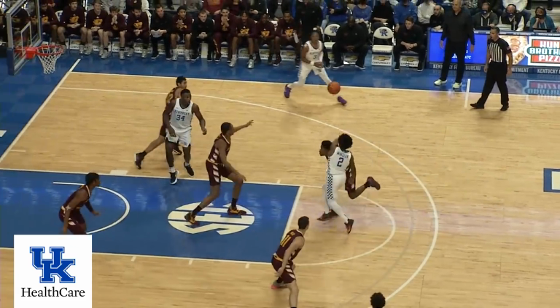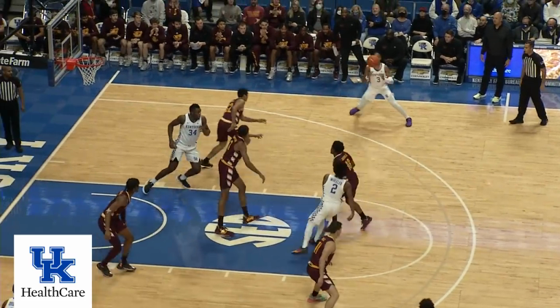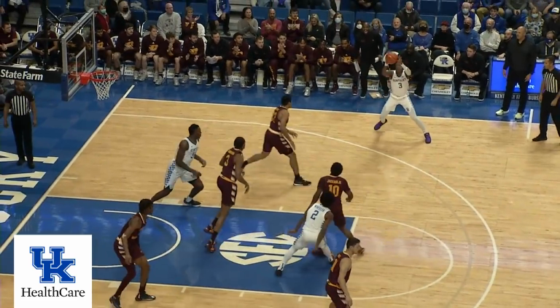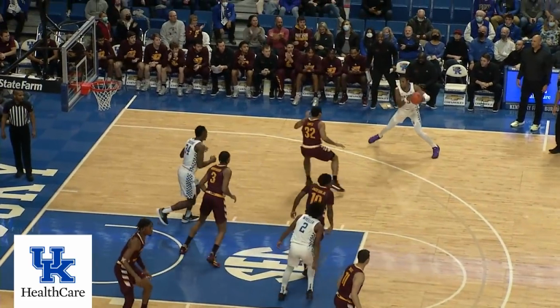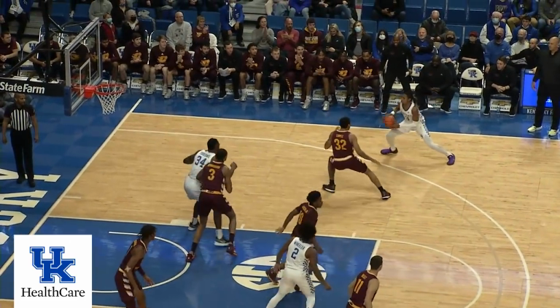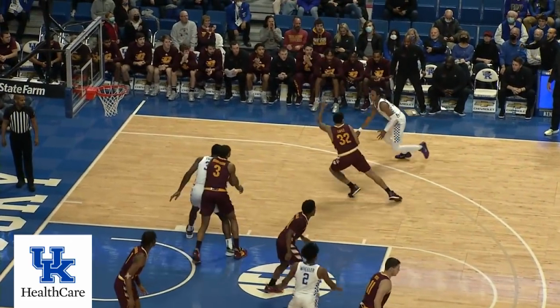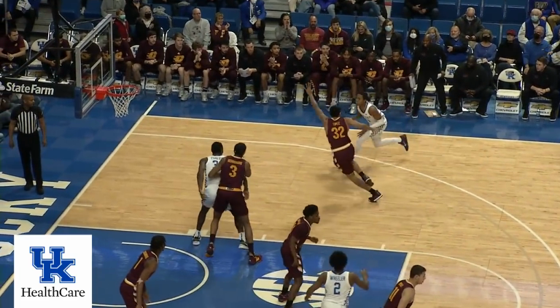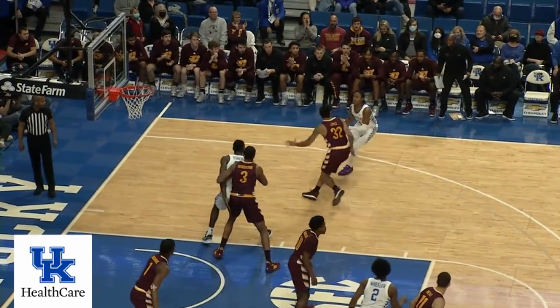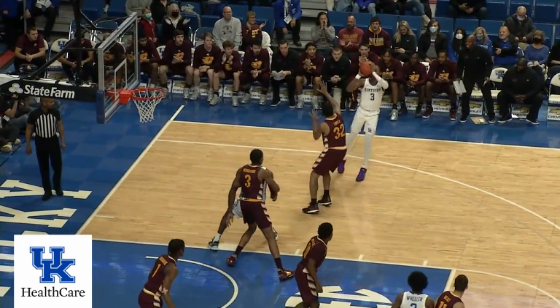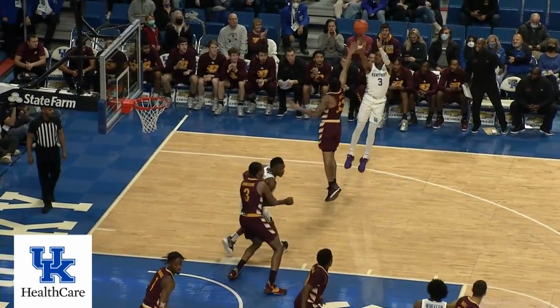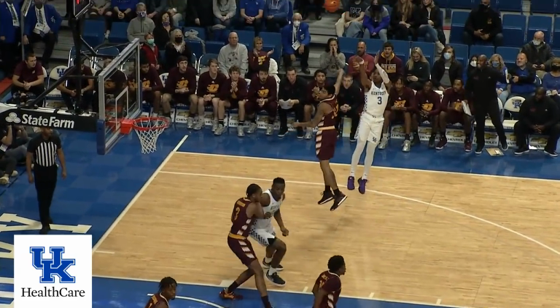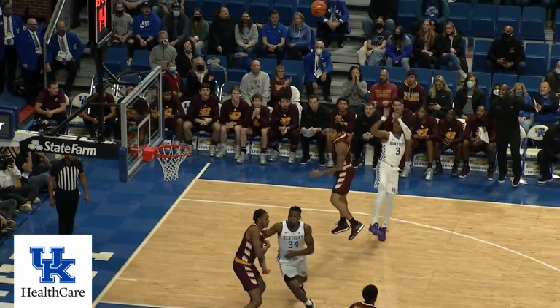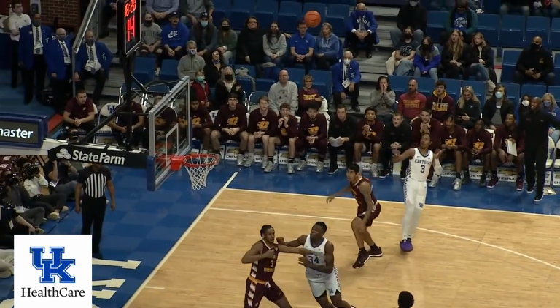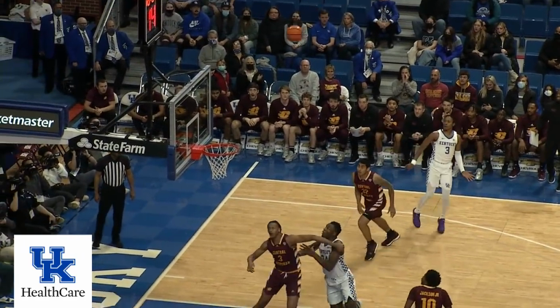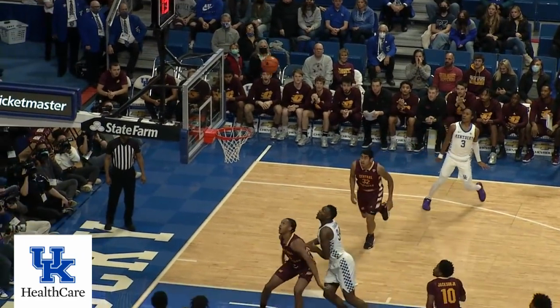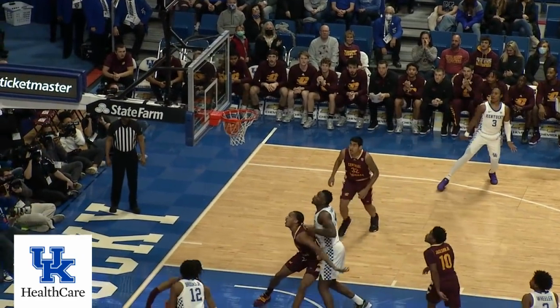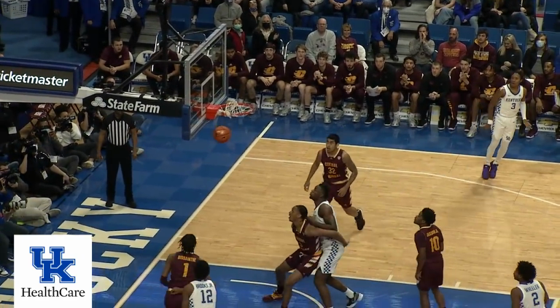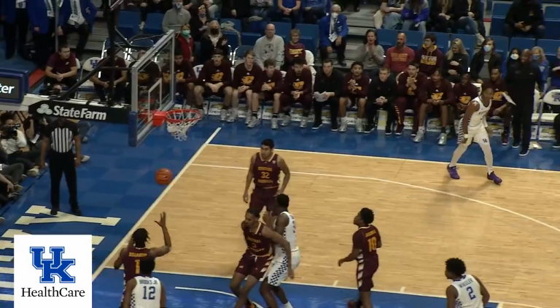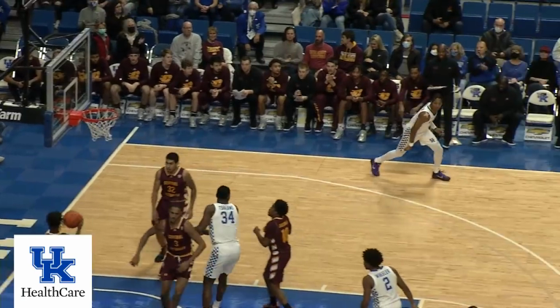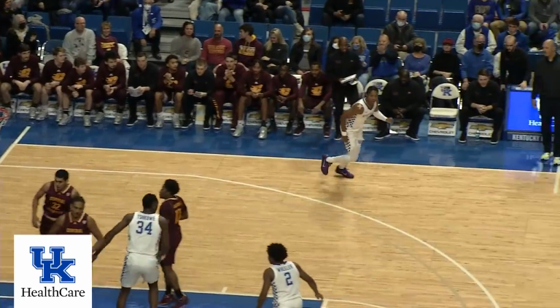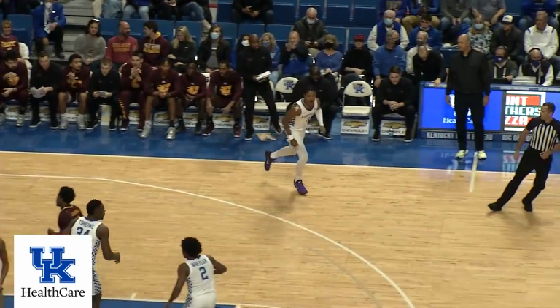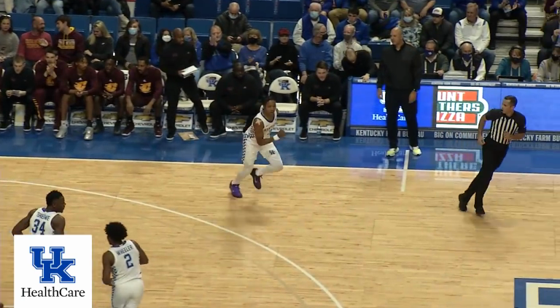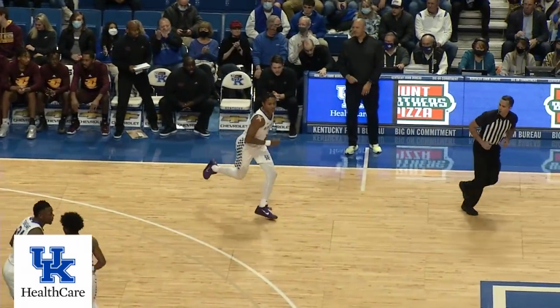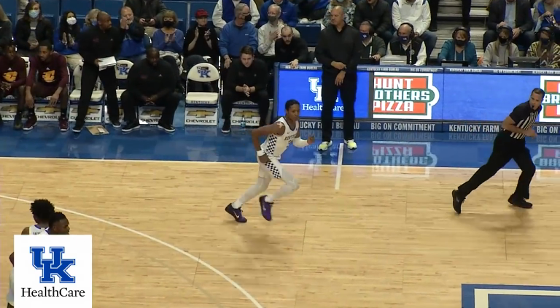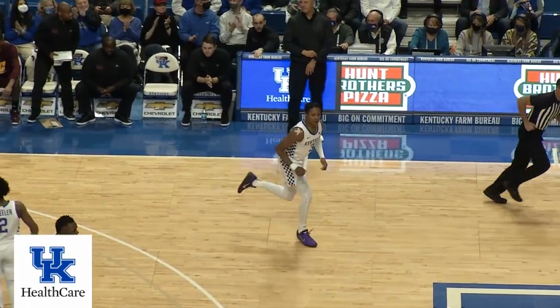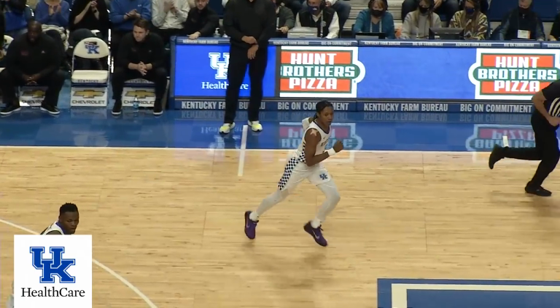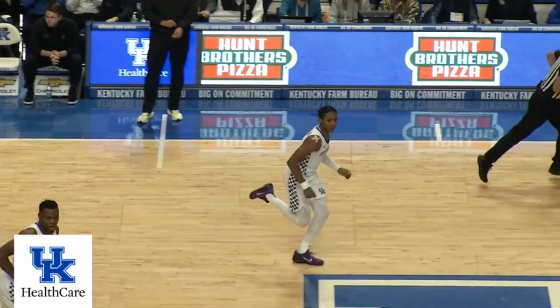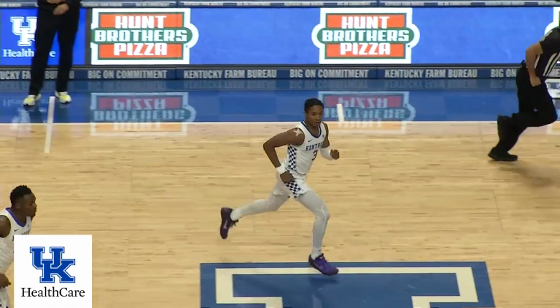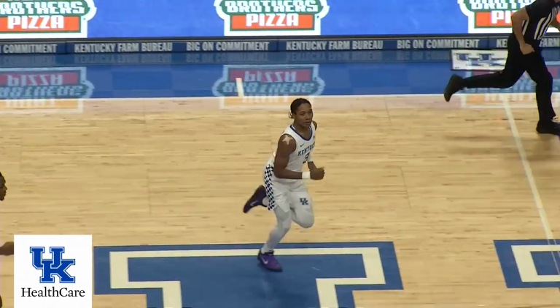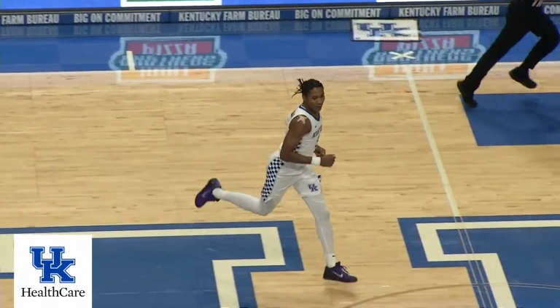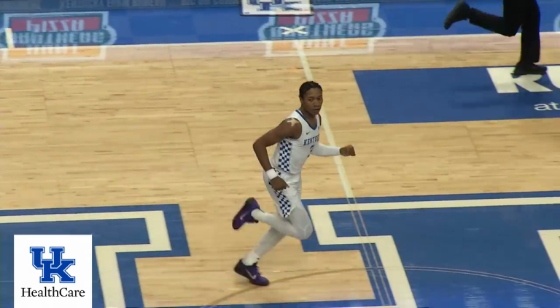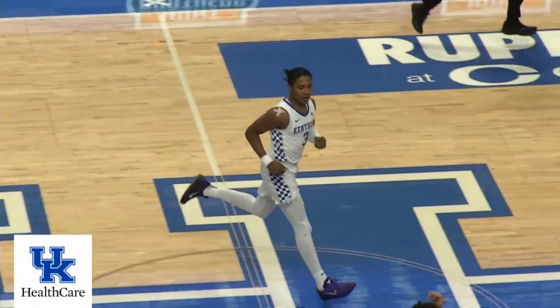Comes into the circle, hooks it back over his right shoulder to Washington. 18-footer, good. Hit one from the left side, now one from the right.